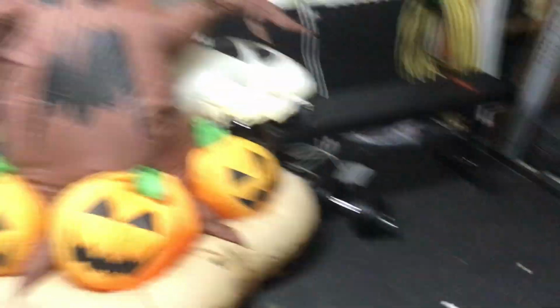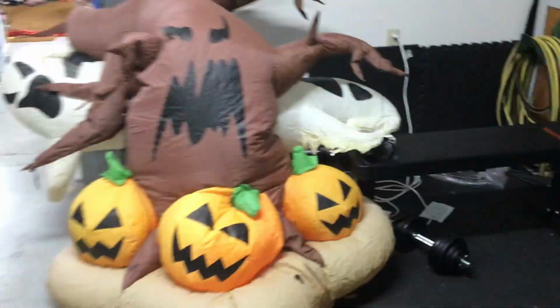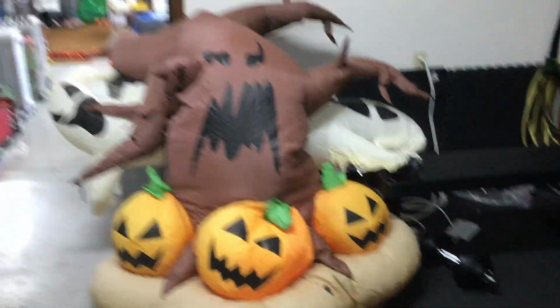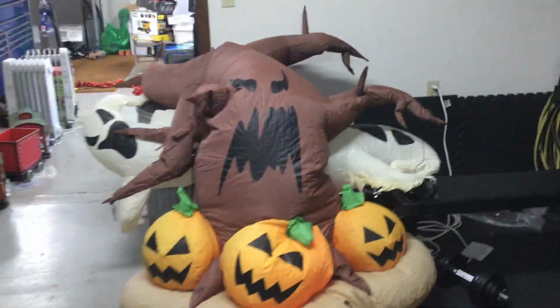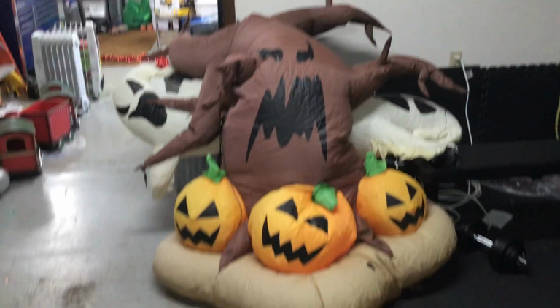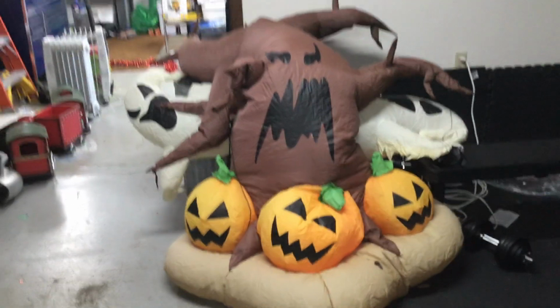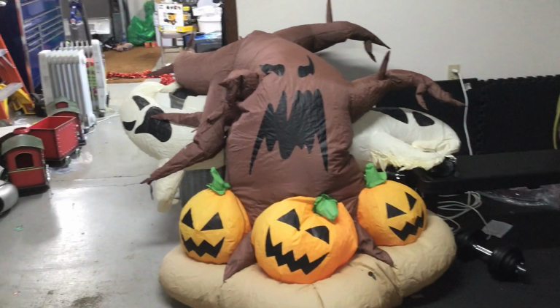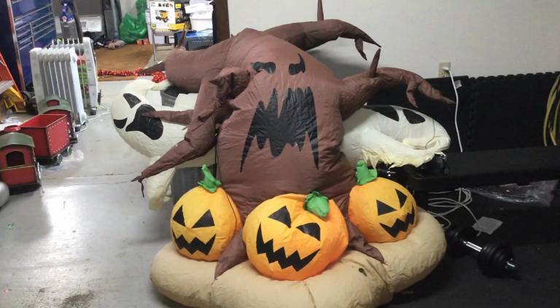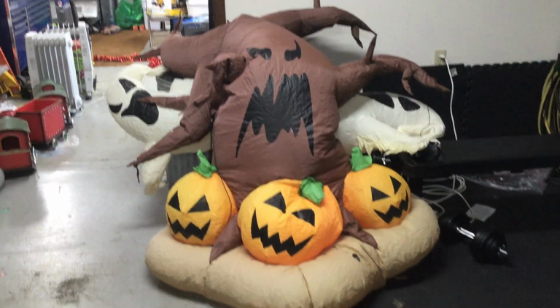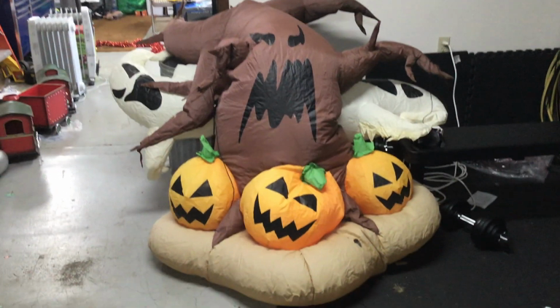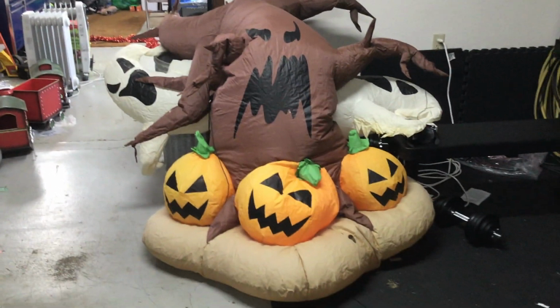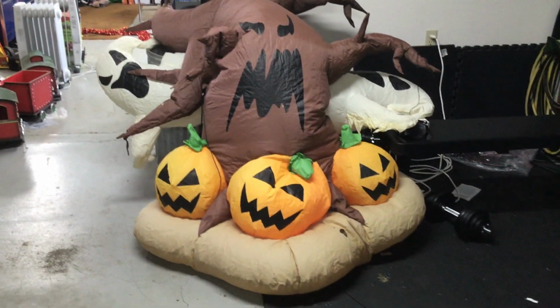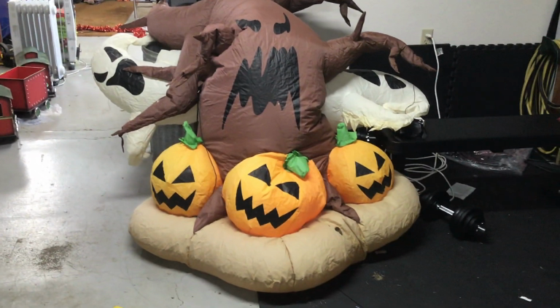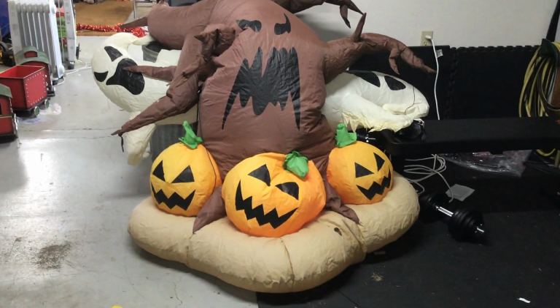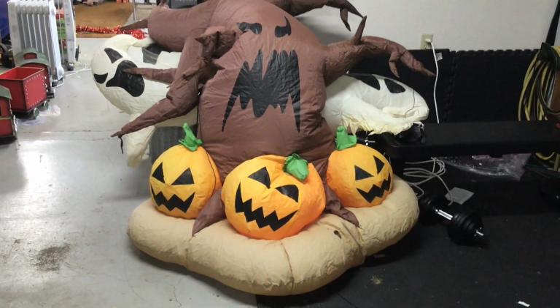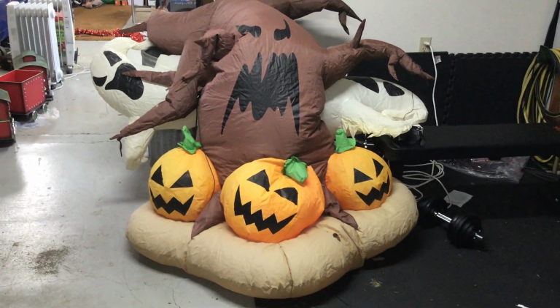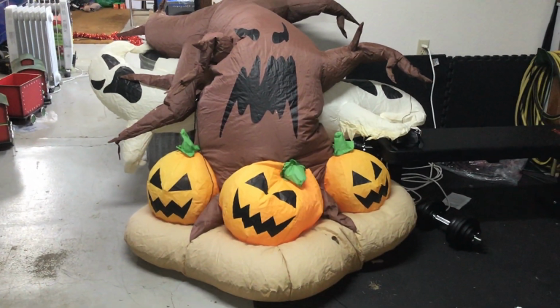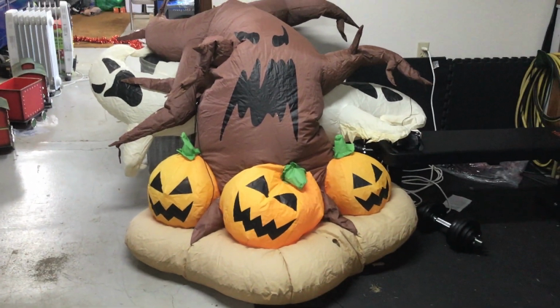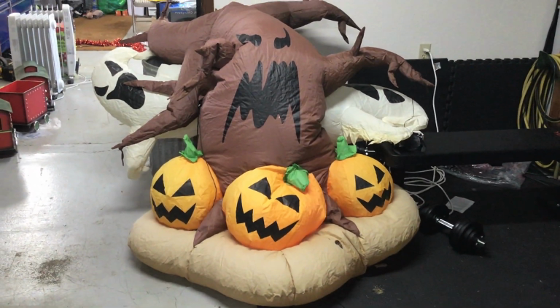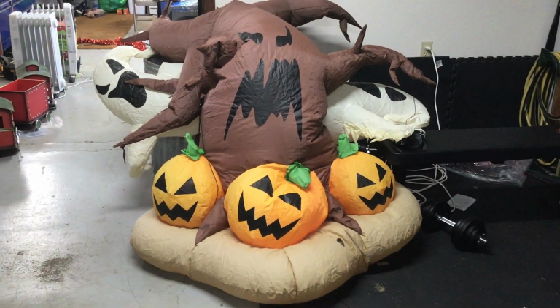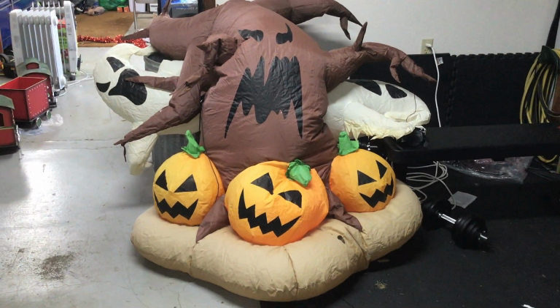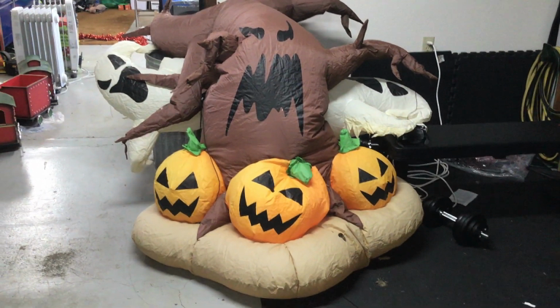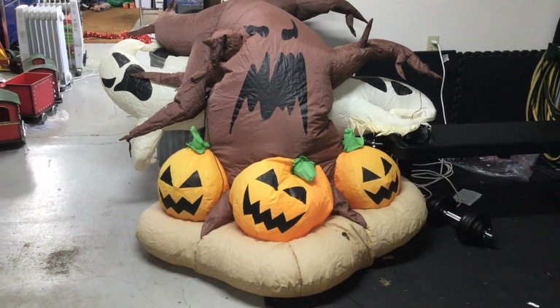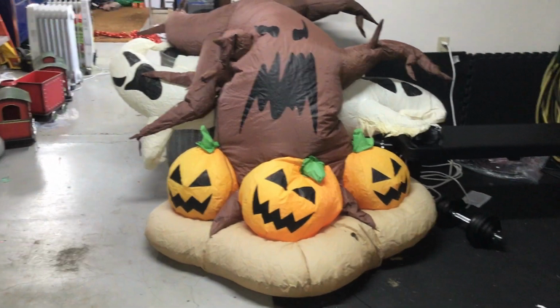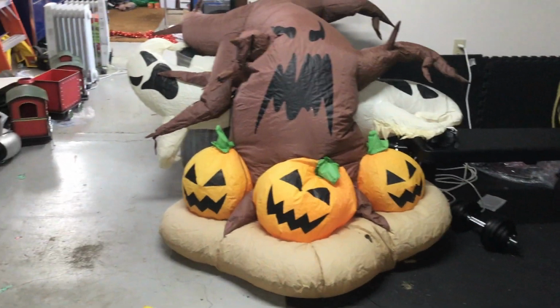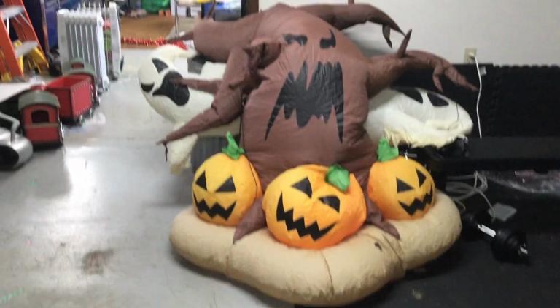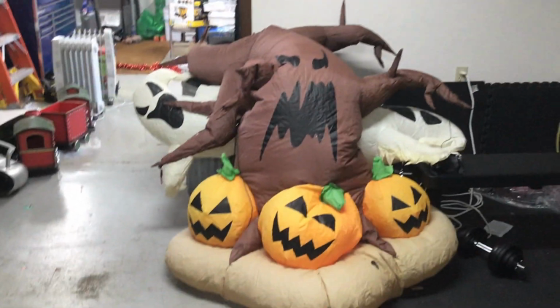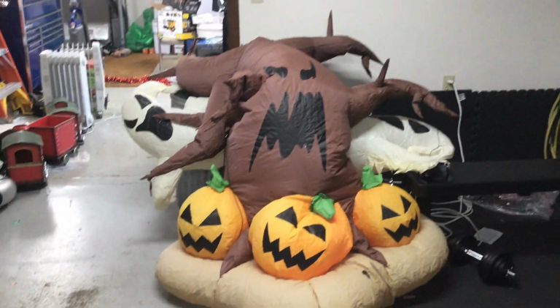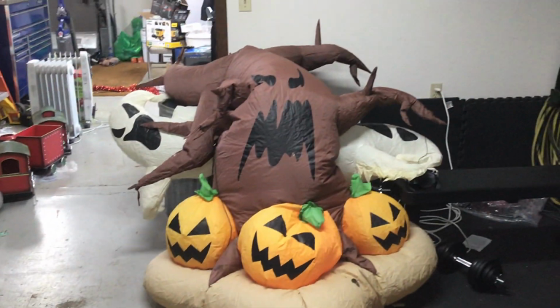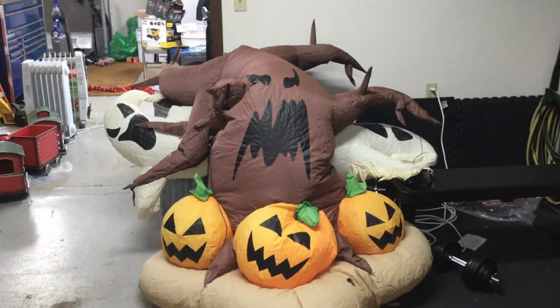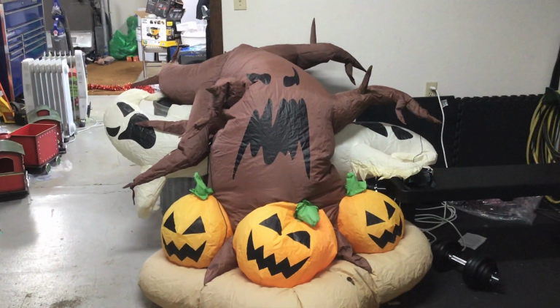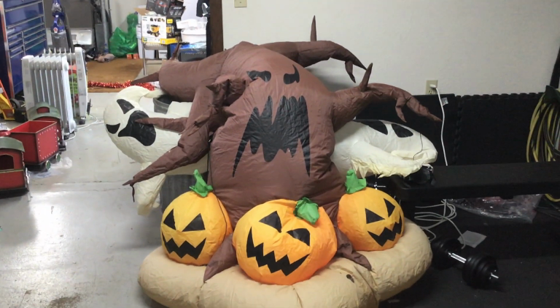There it is — the unfortunately bad shape eight-foot tree.